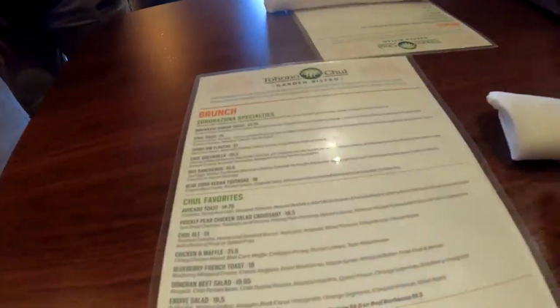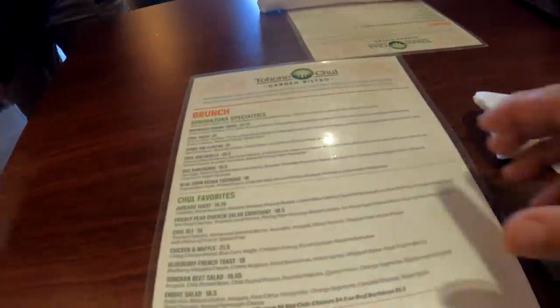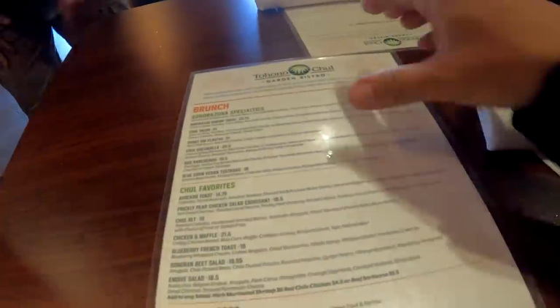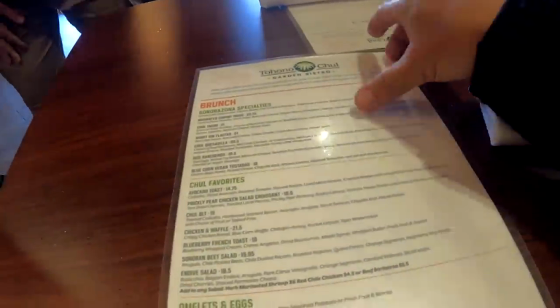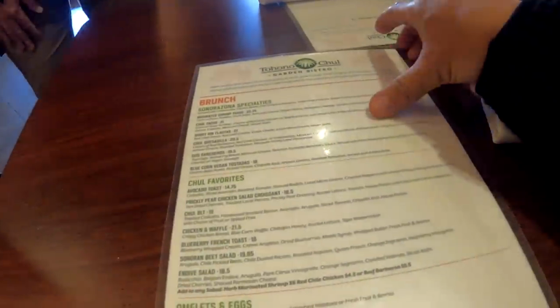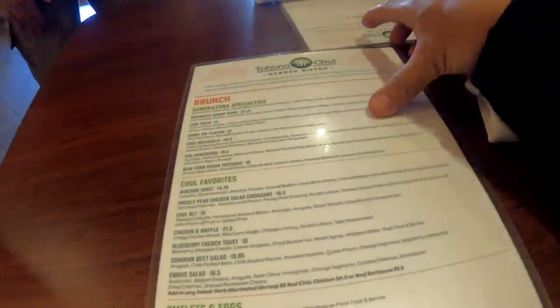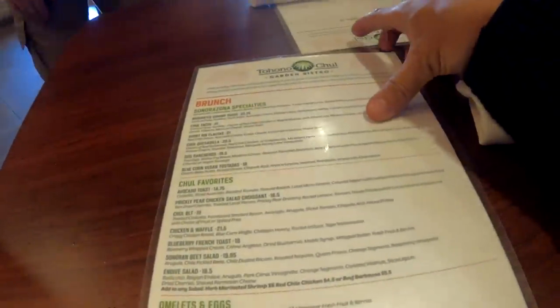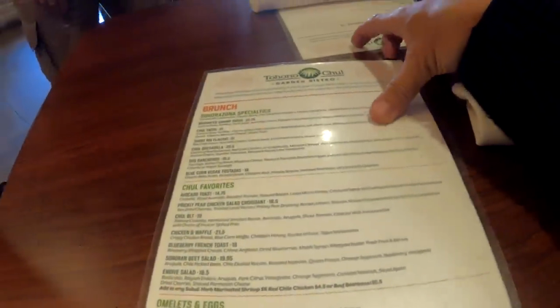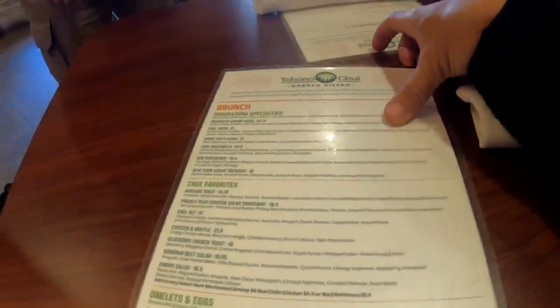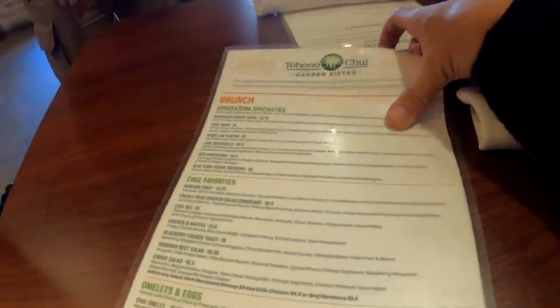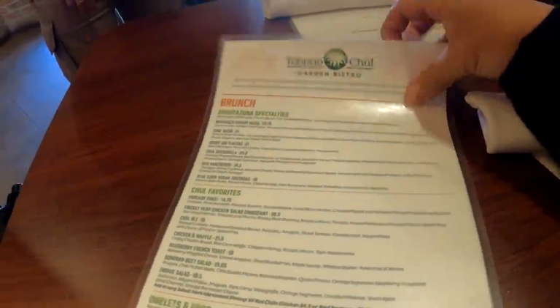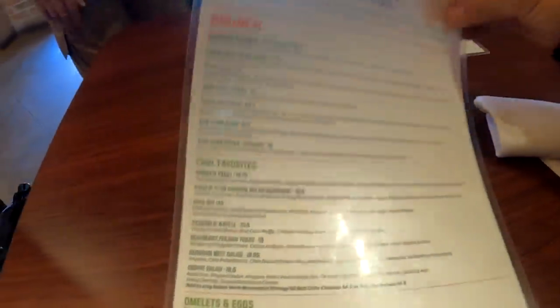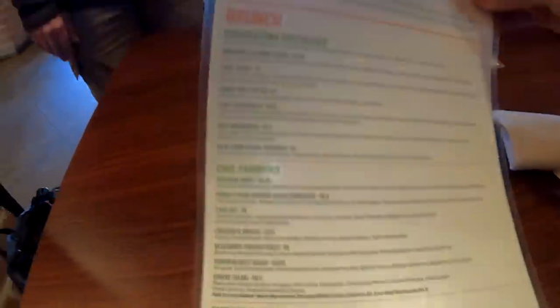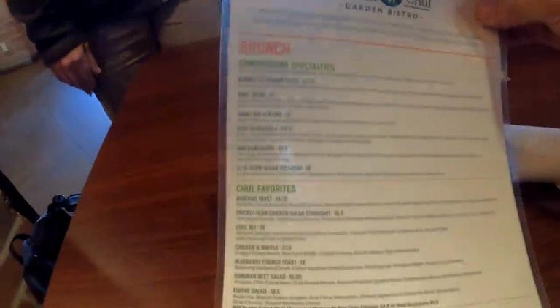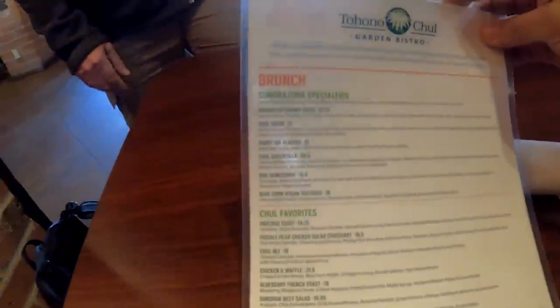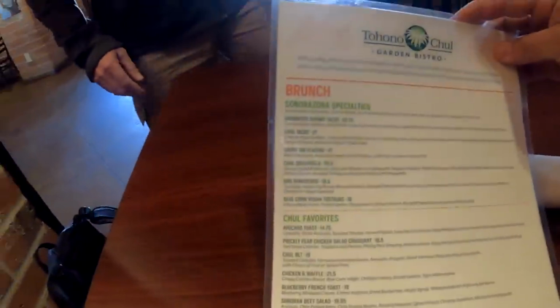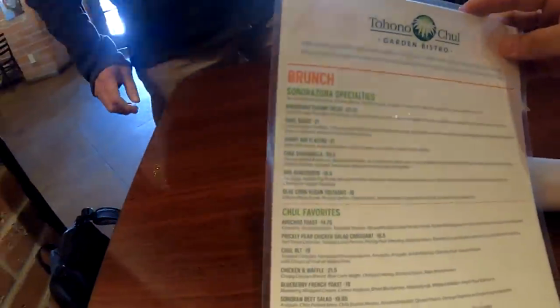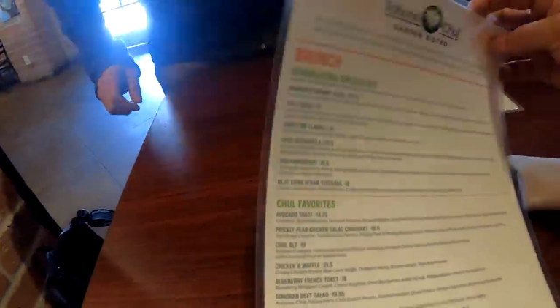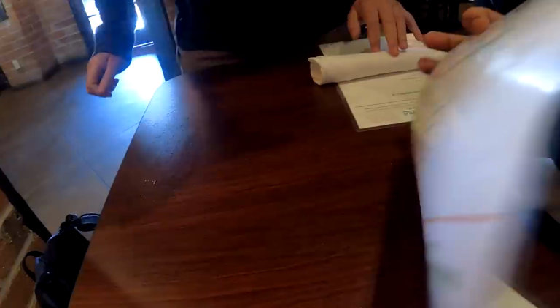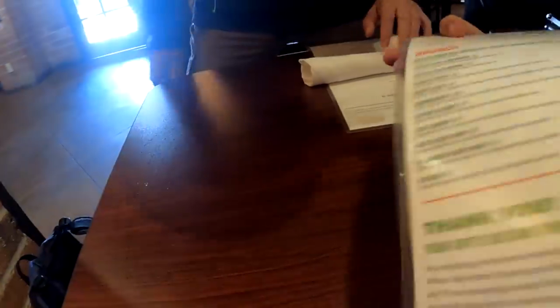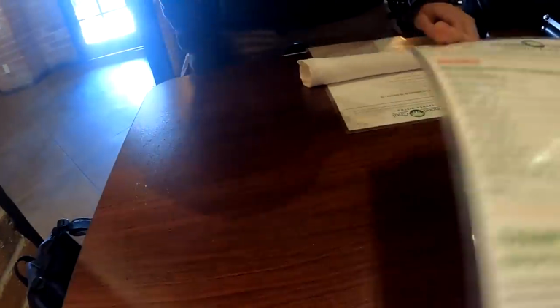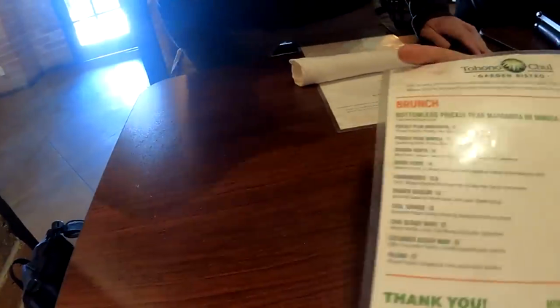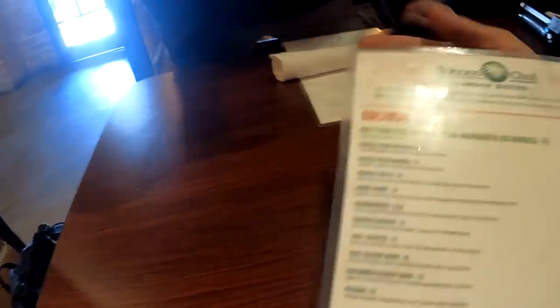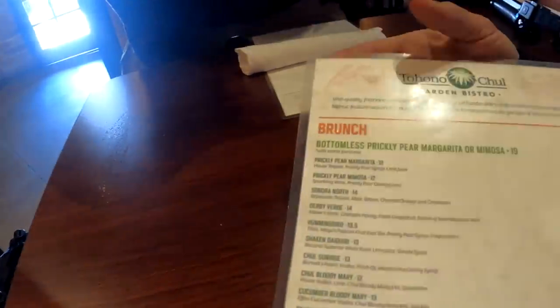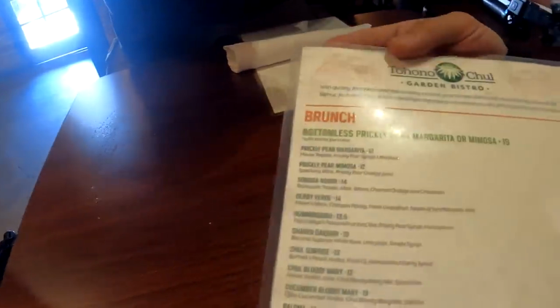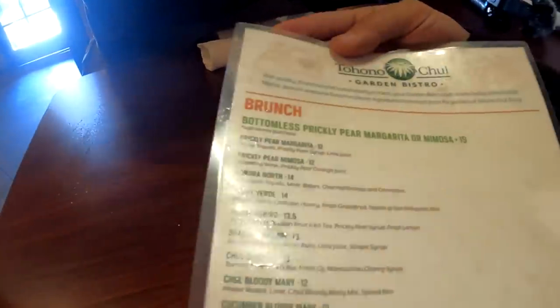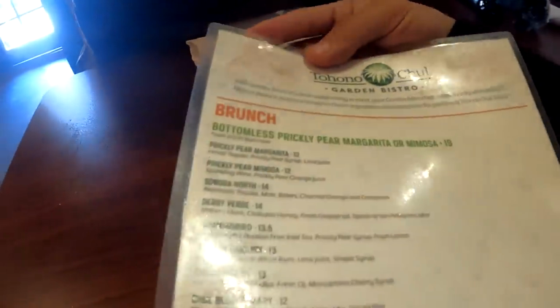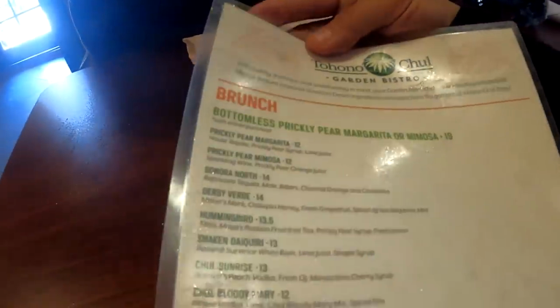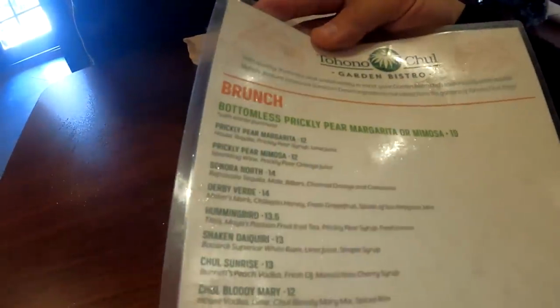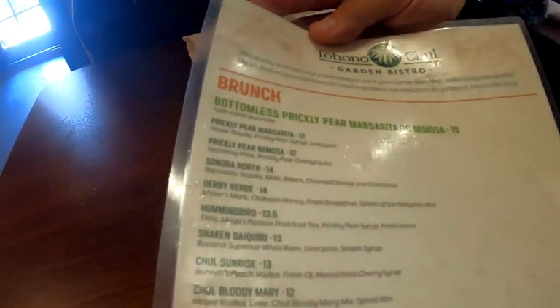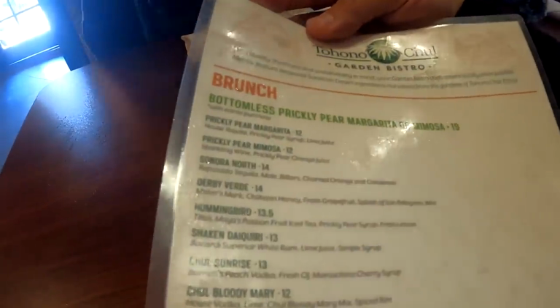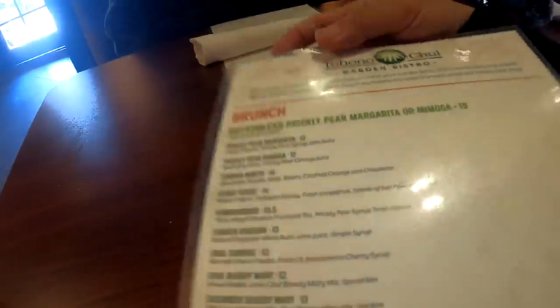Alright, here's their menu. Brunch, brunch, brunch.